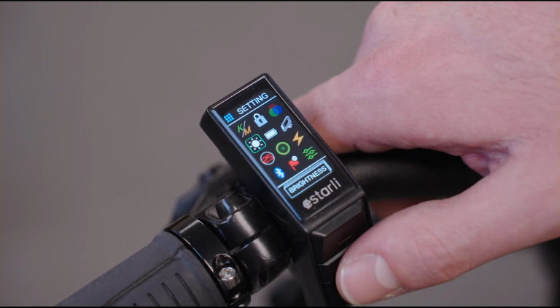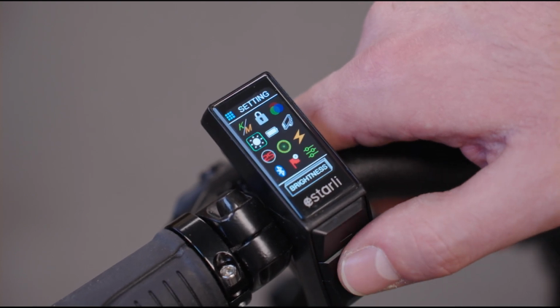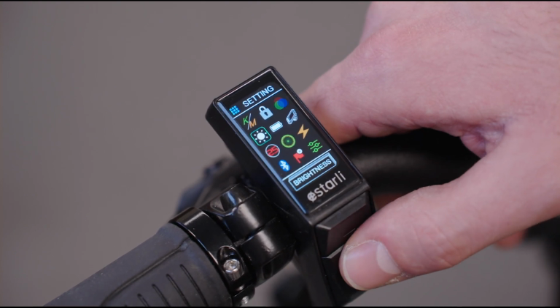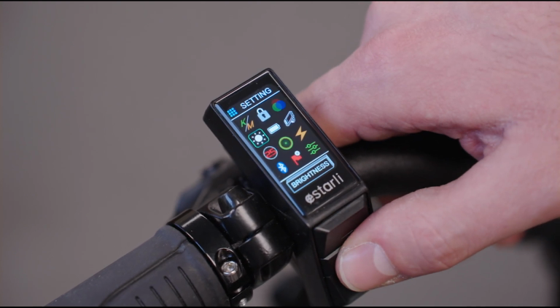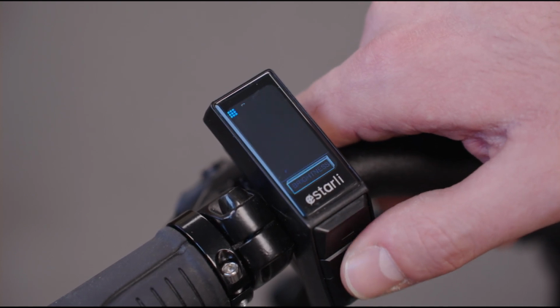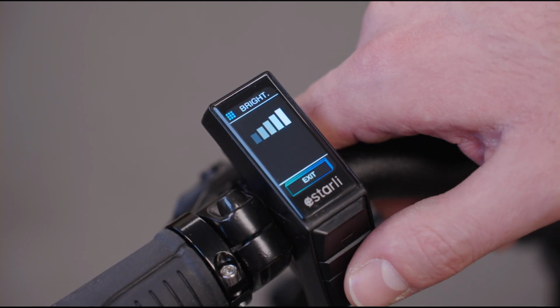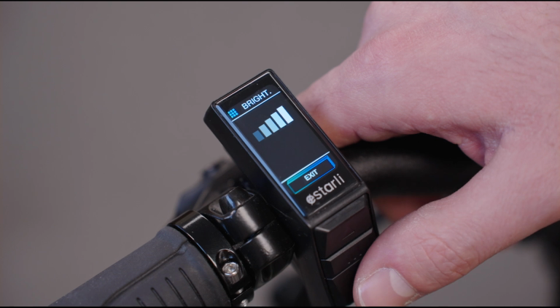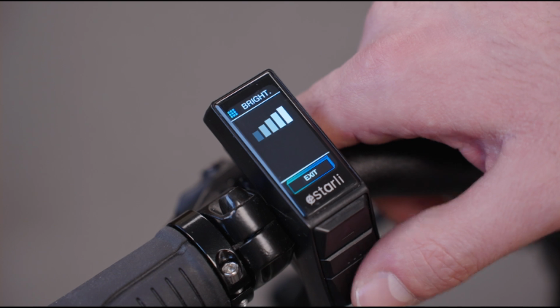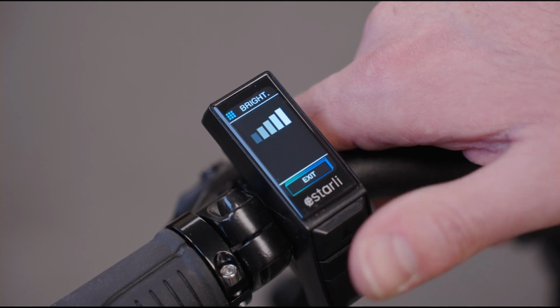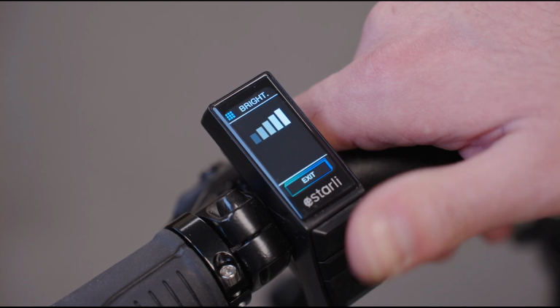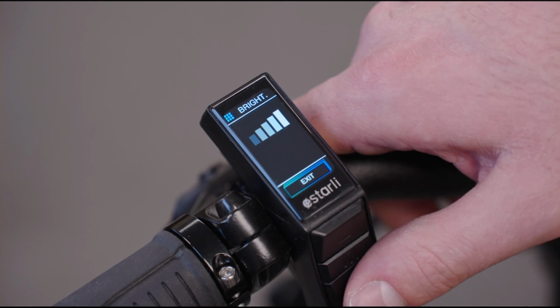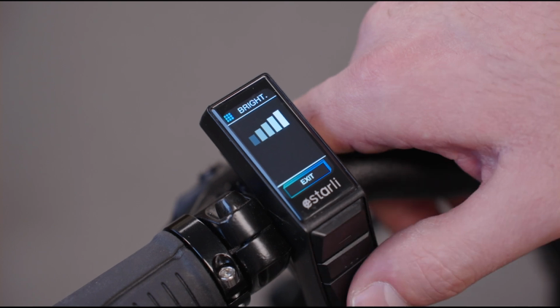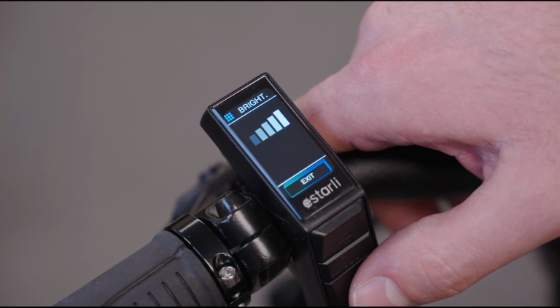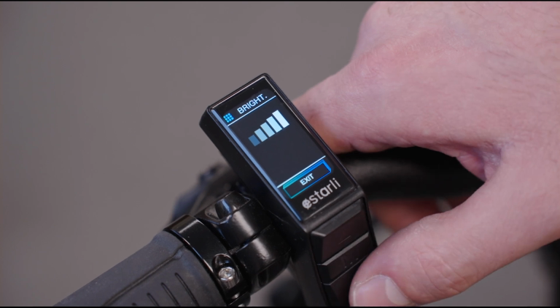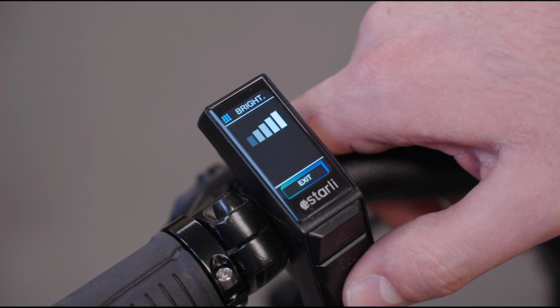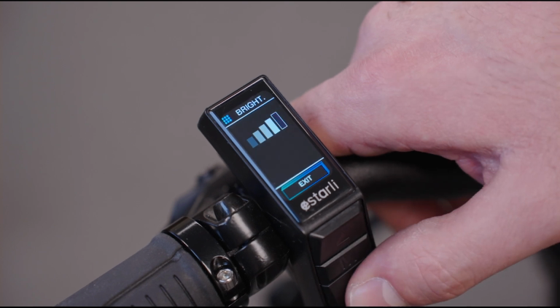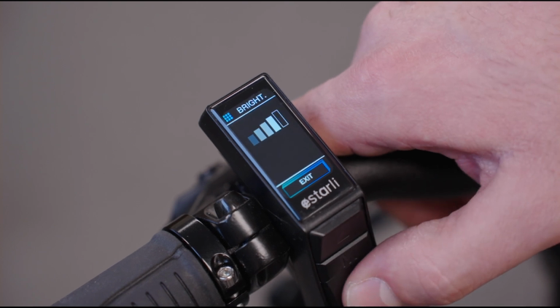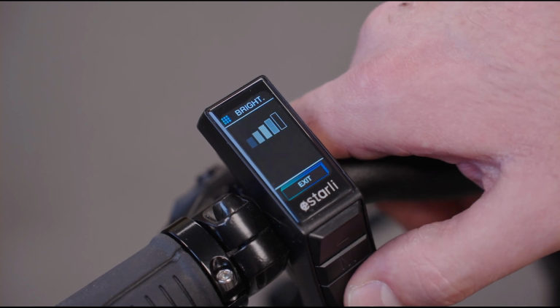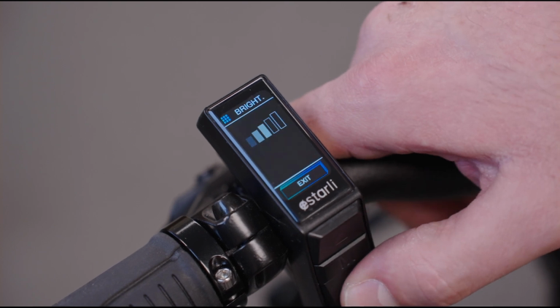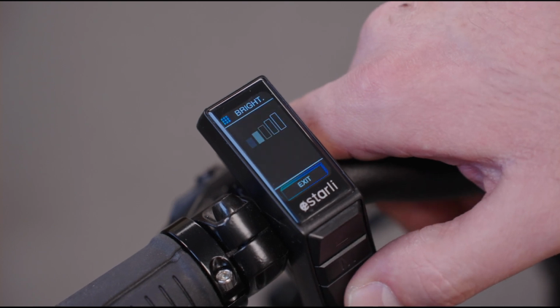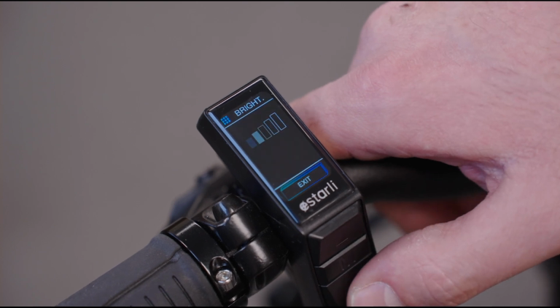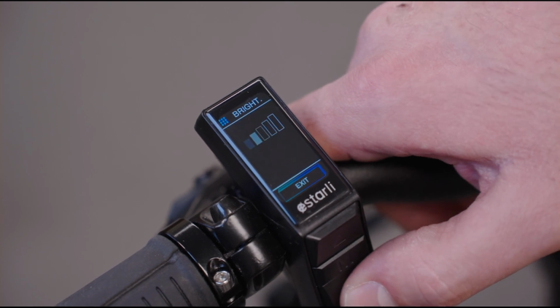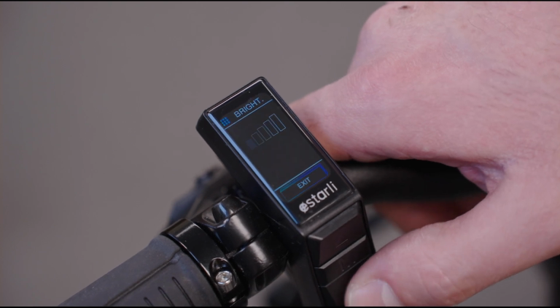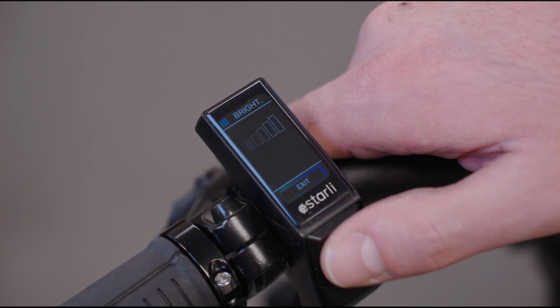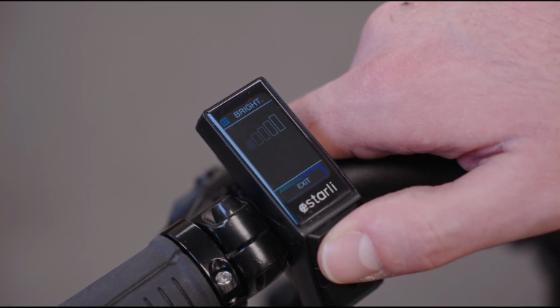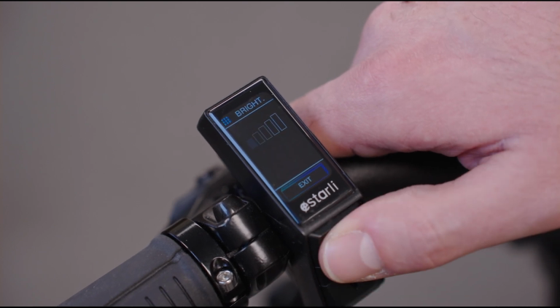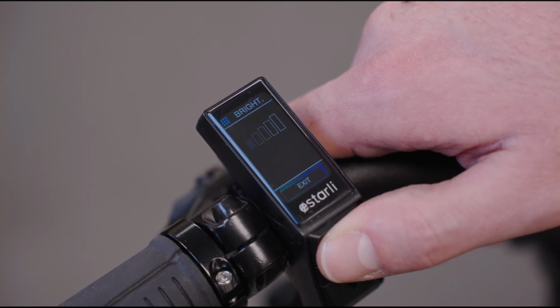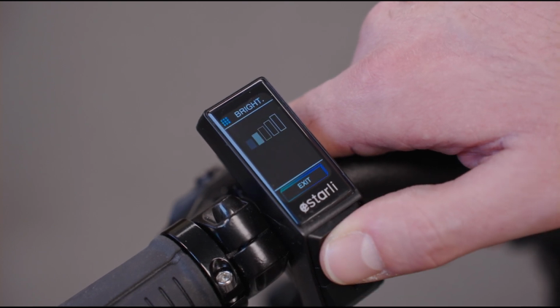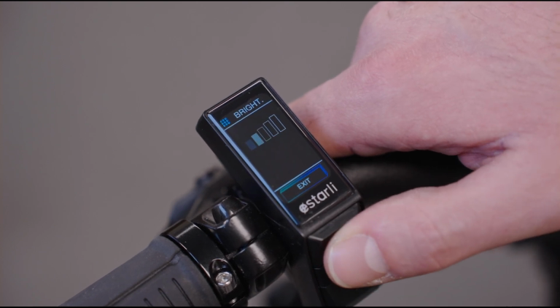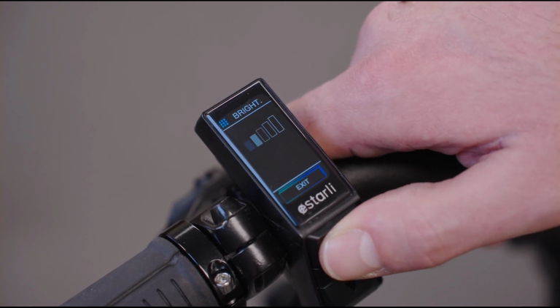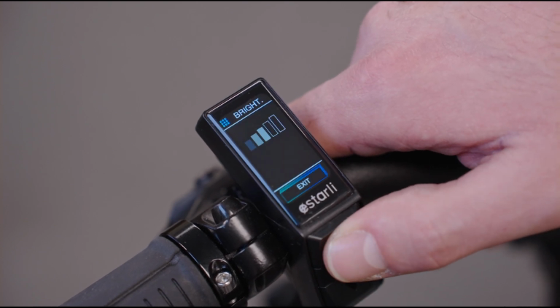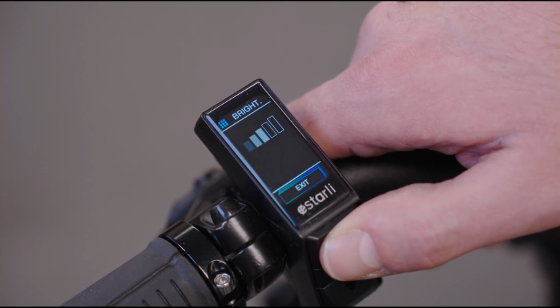The brightness function is very simple — use up and down to make the screen darker or lighter.